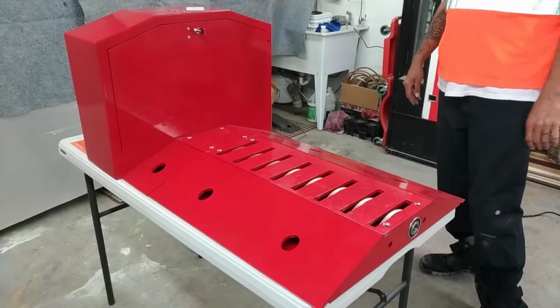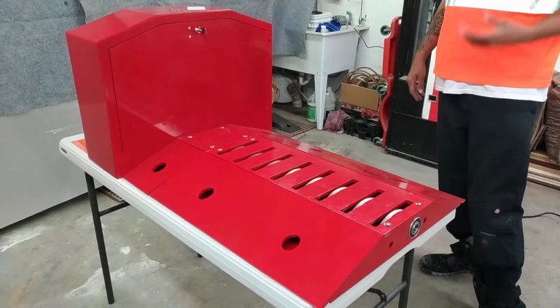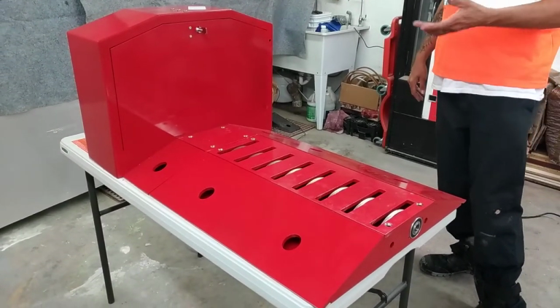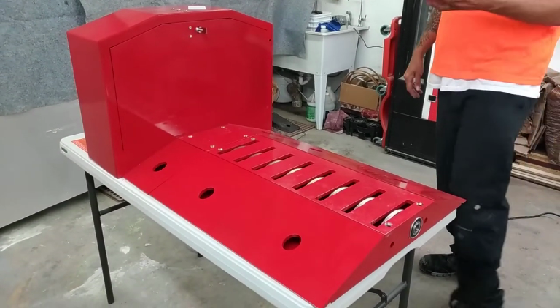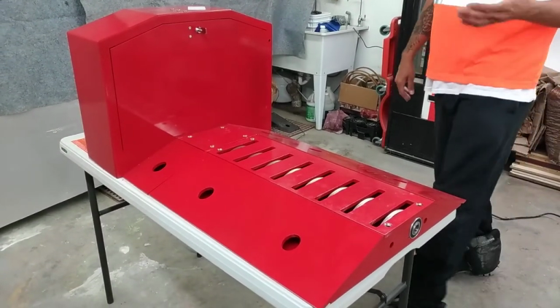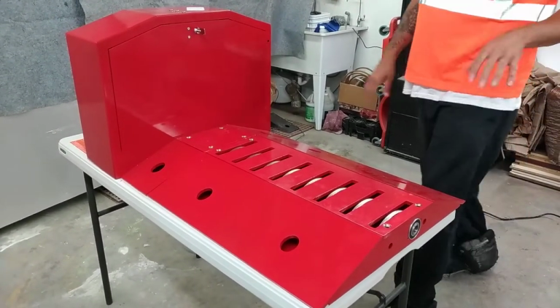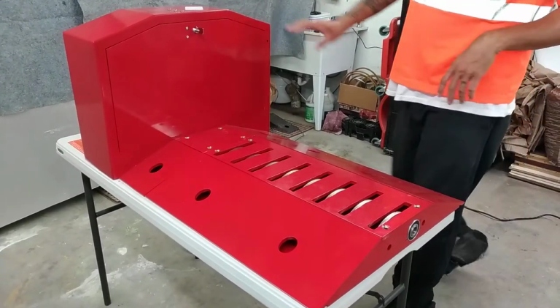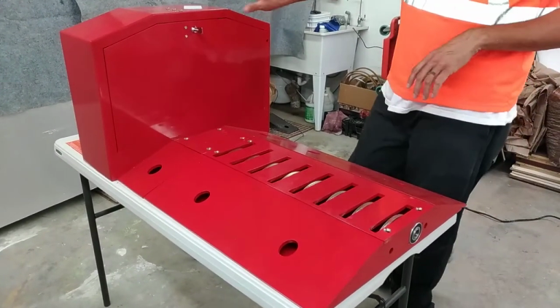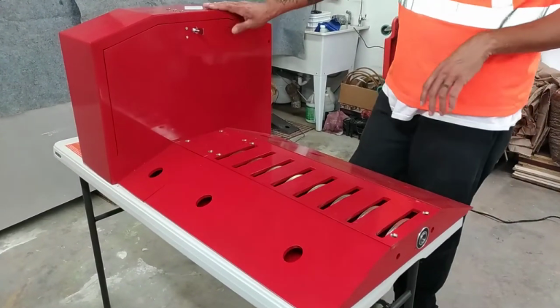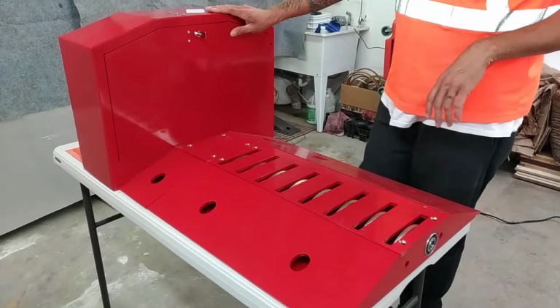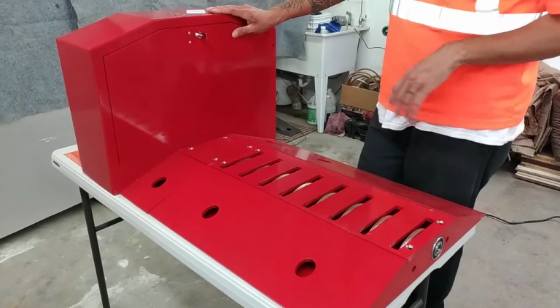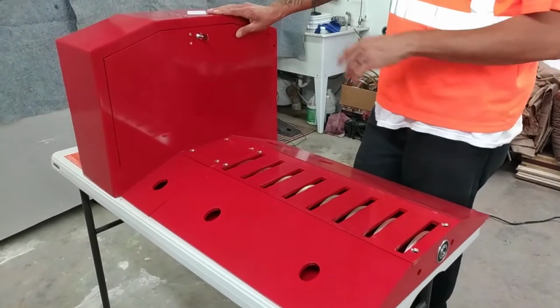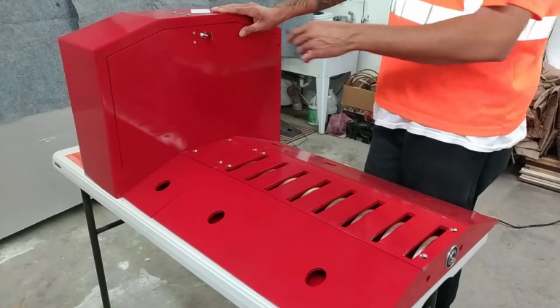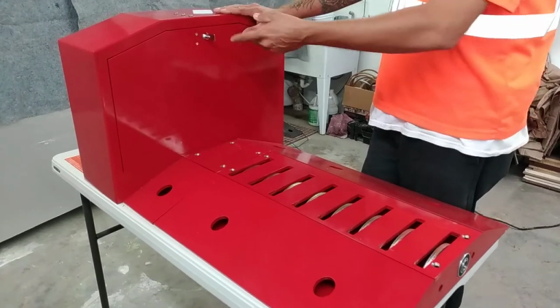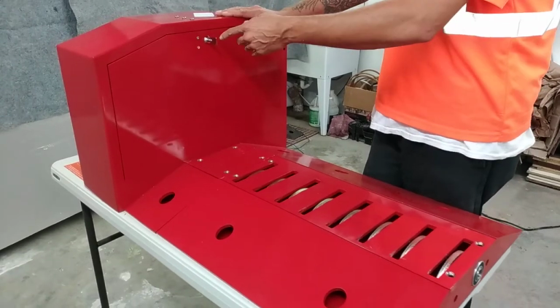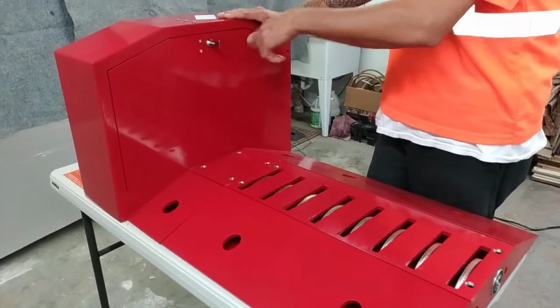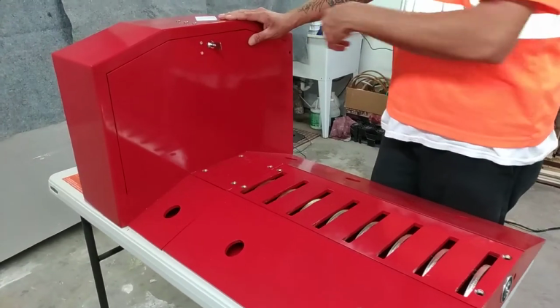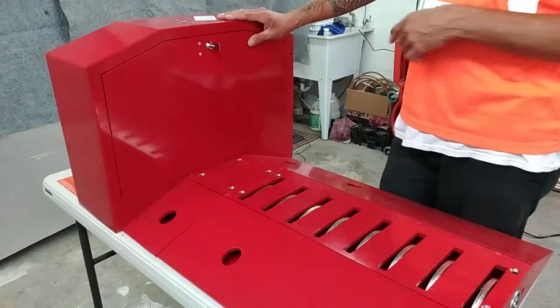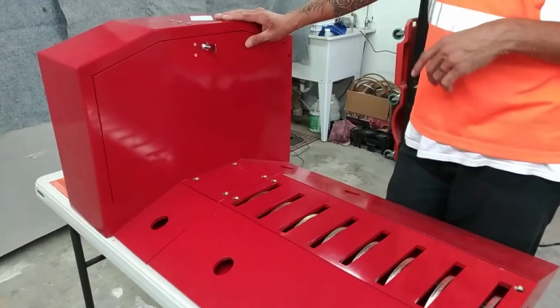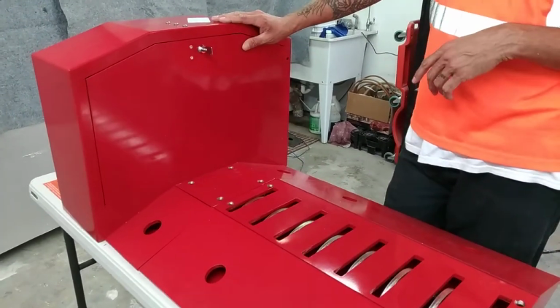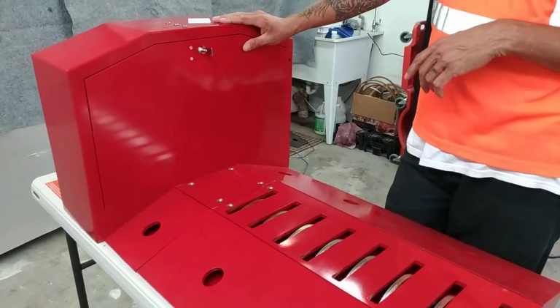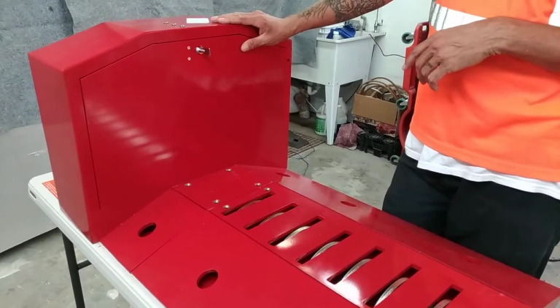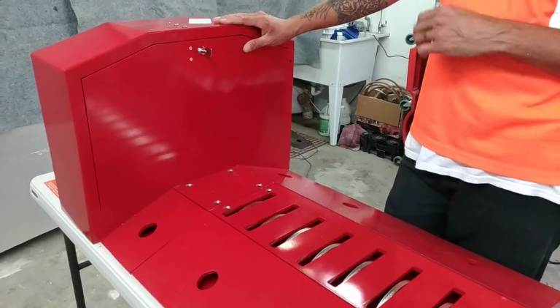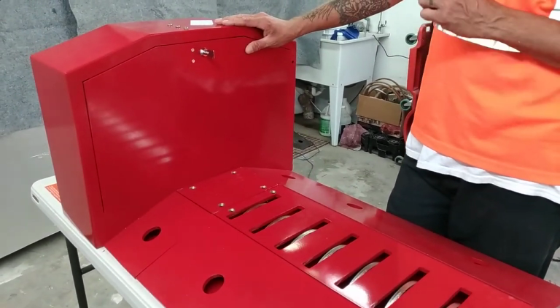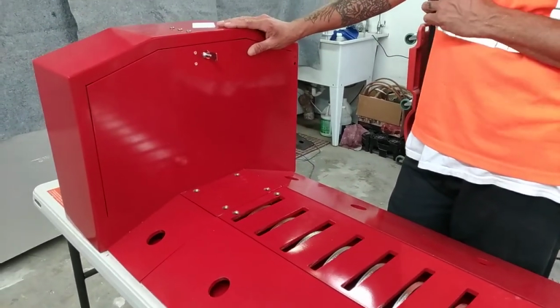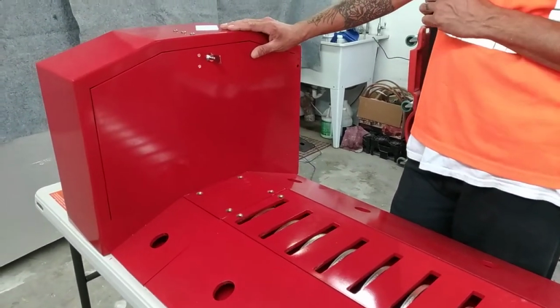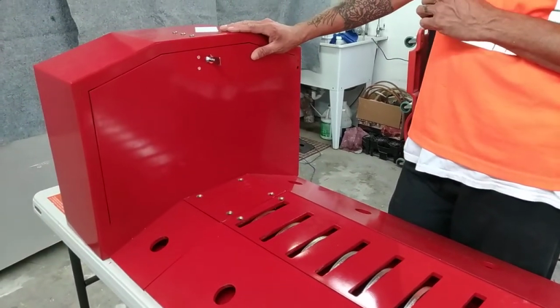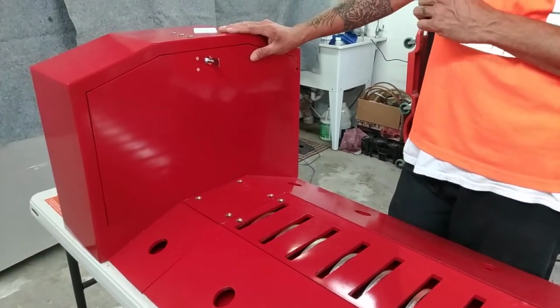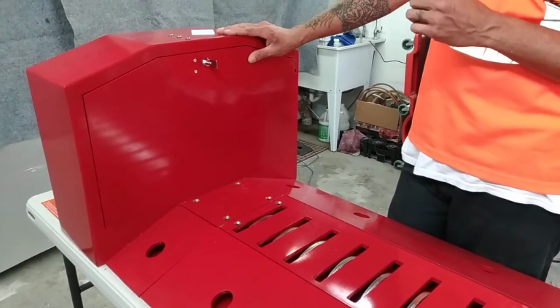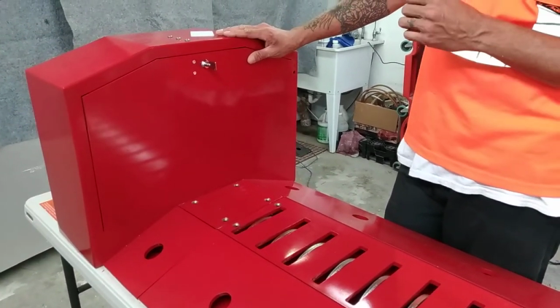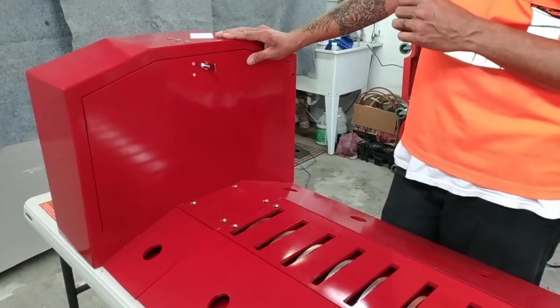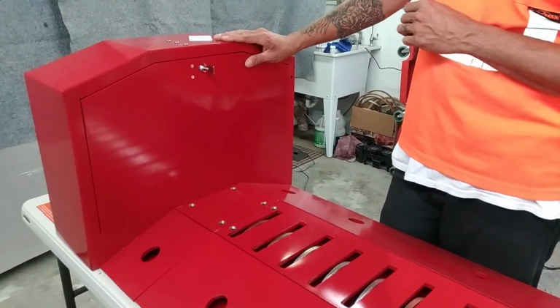One of the first upgrades you're going to notice is to the chassis: instead of installing a standard lock, we've installed a tubular key cam lock.